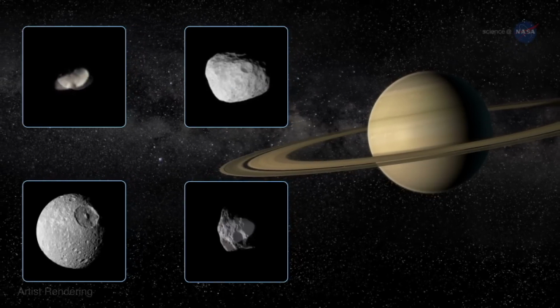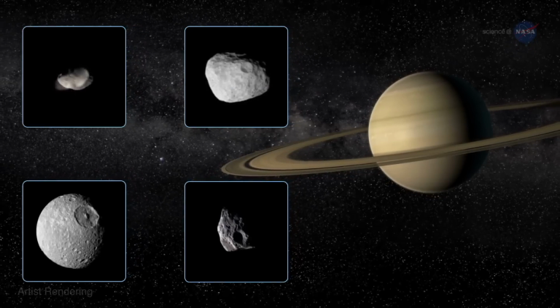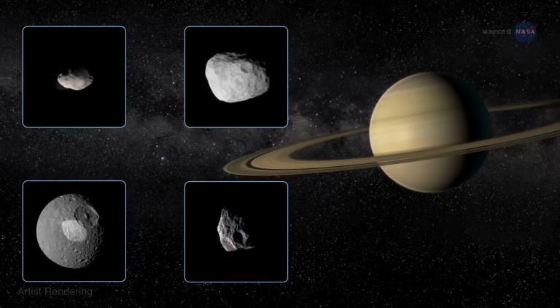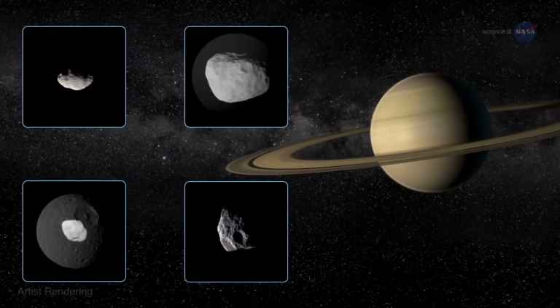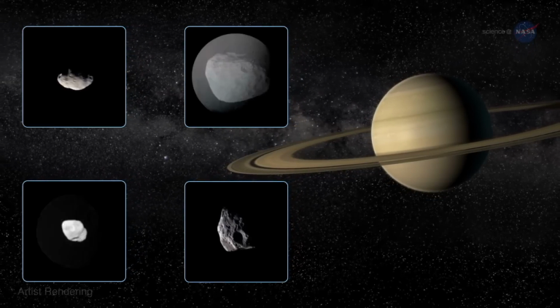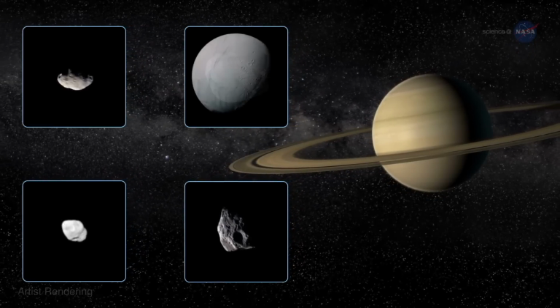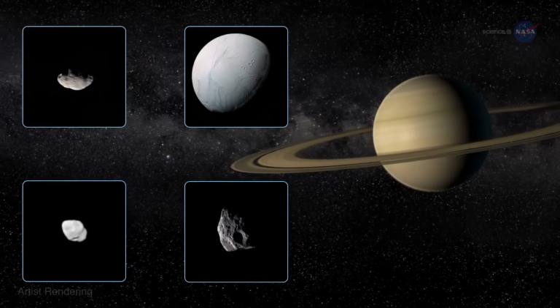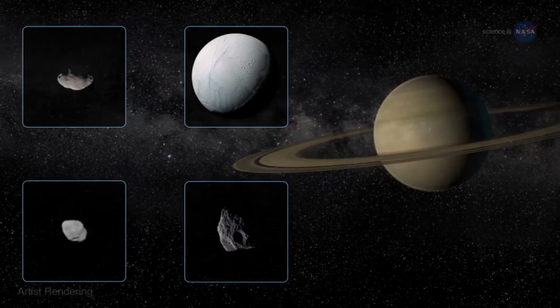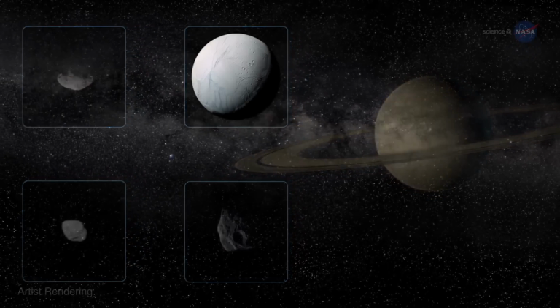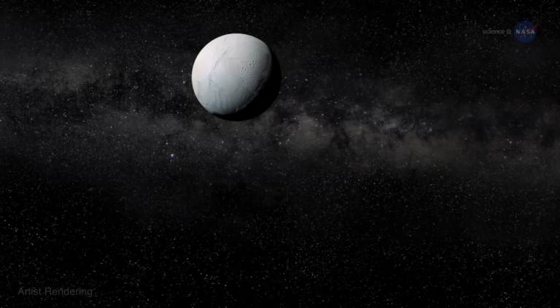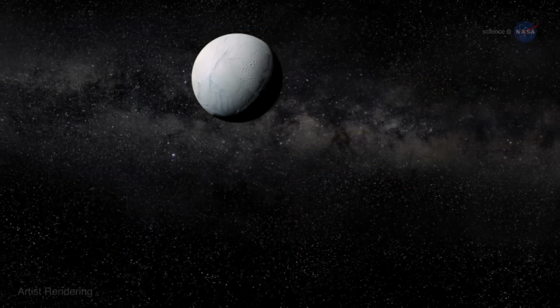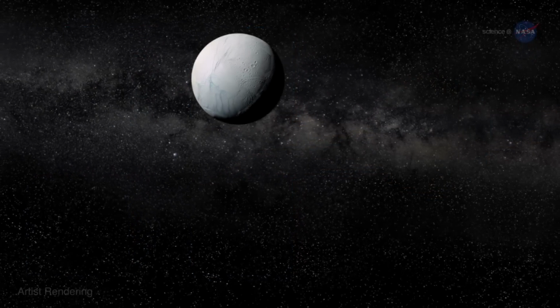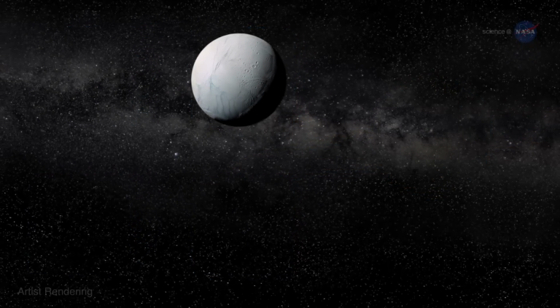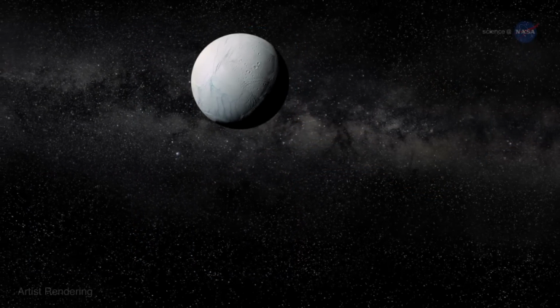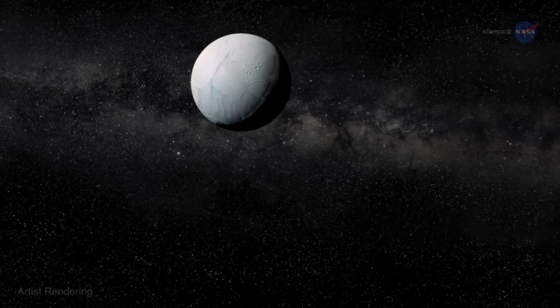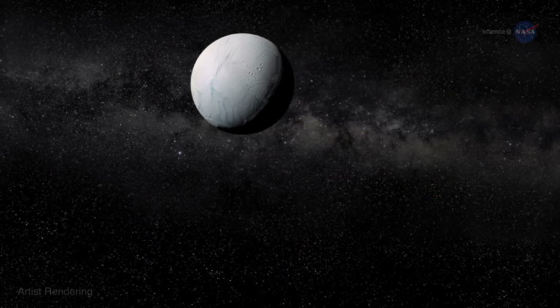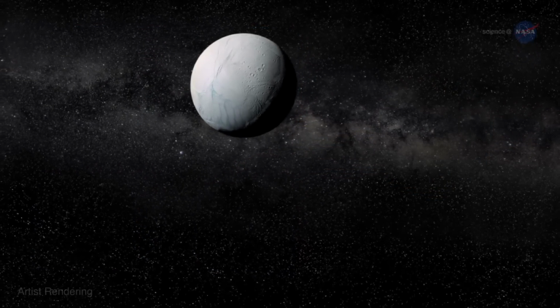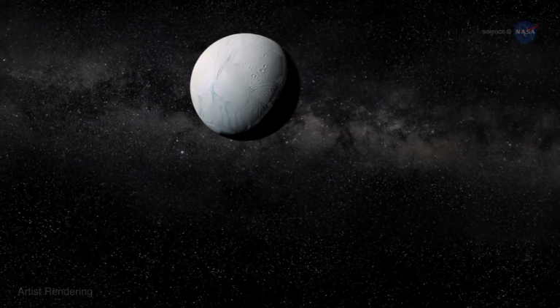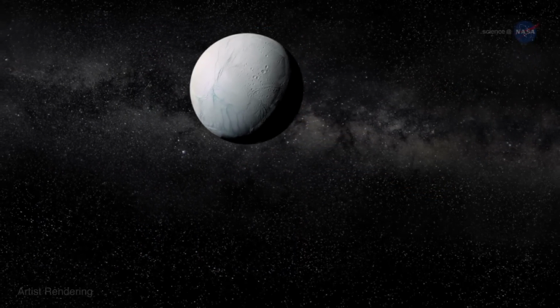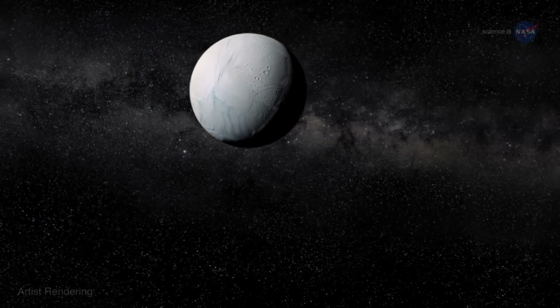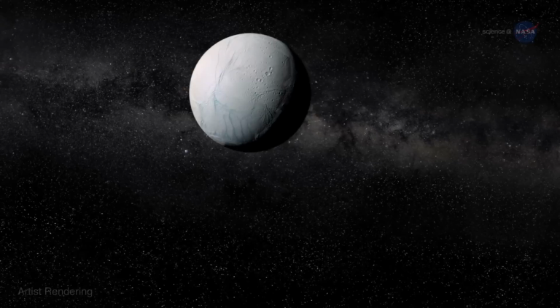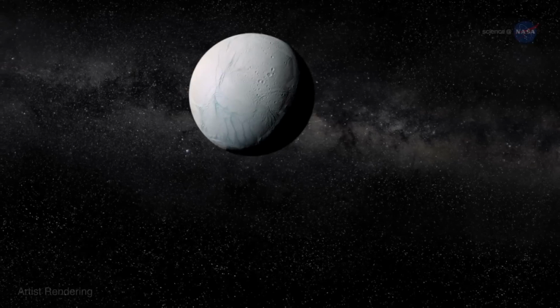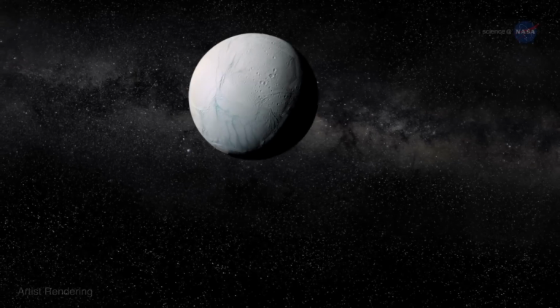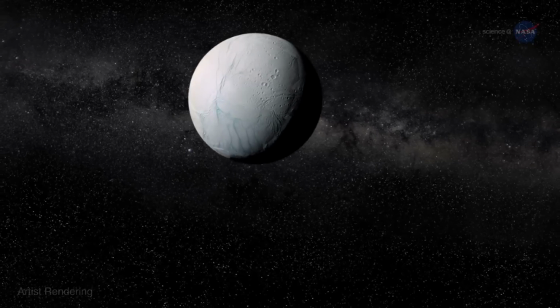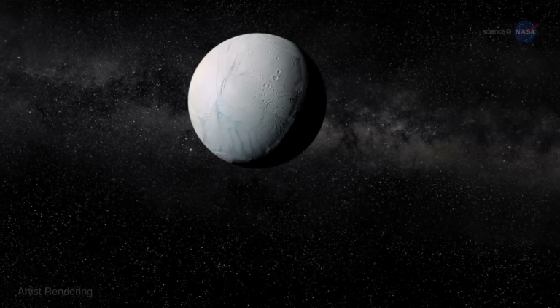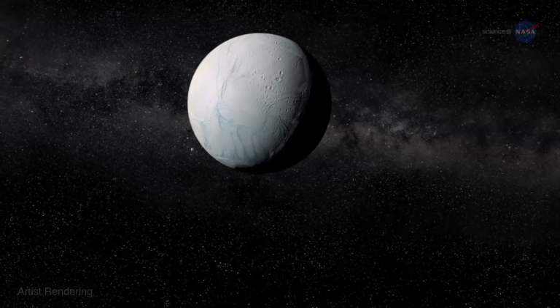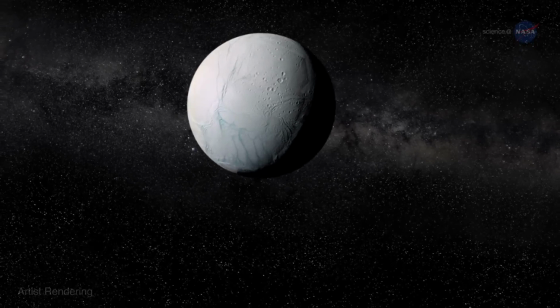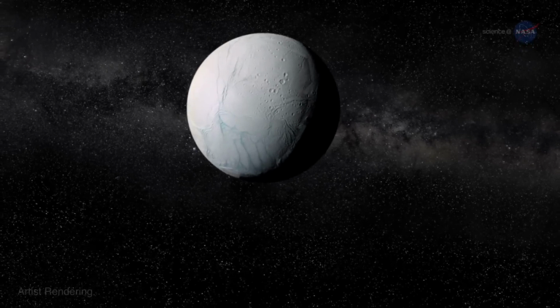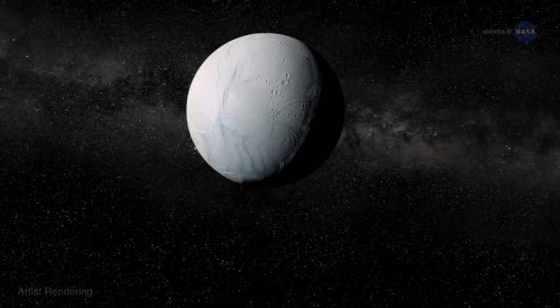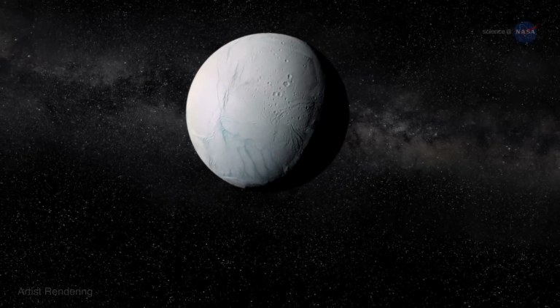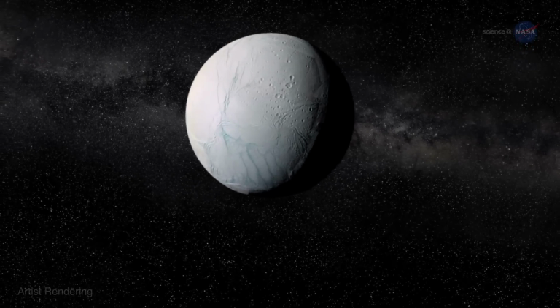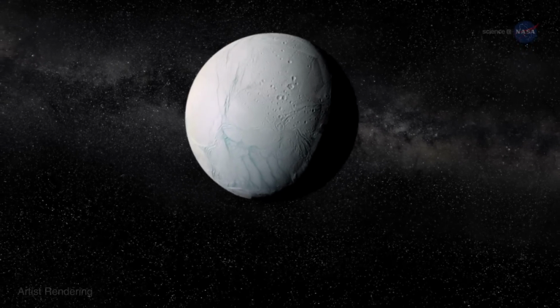Its next close encounter with Enceladus on October 28, 2015, promises potentially exciting results.